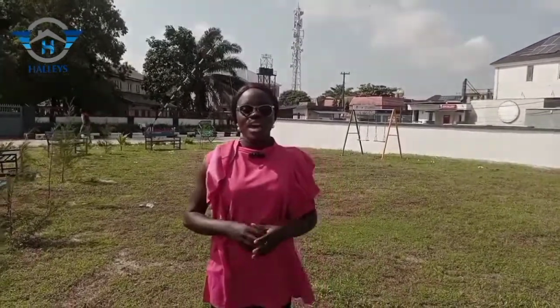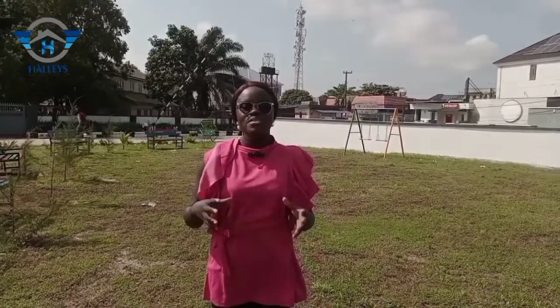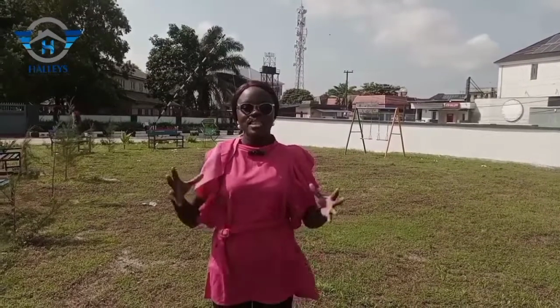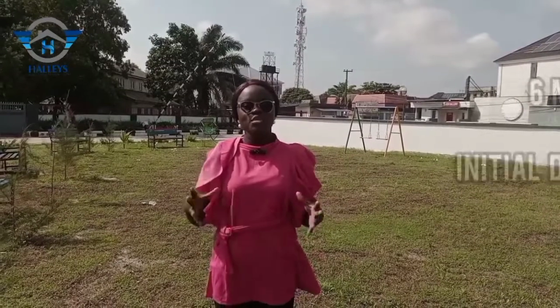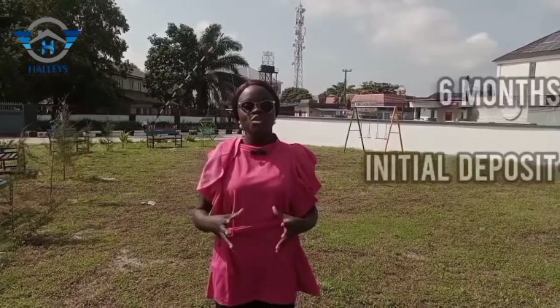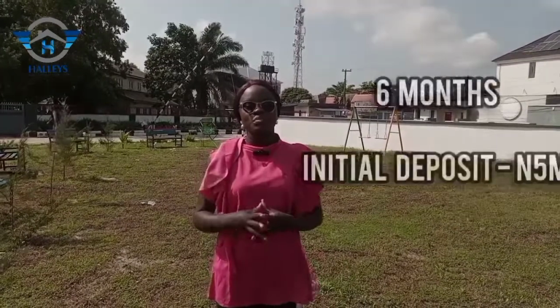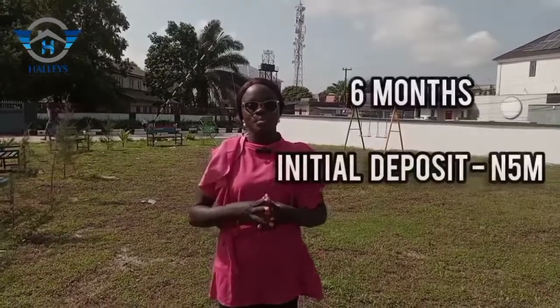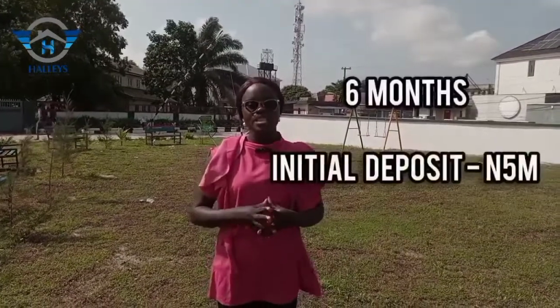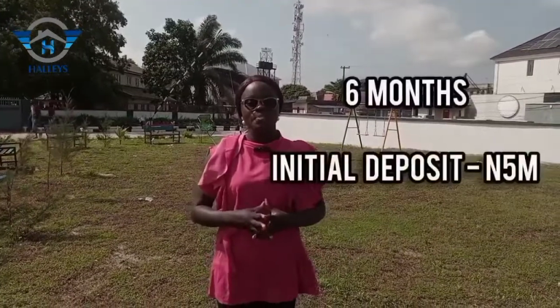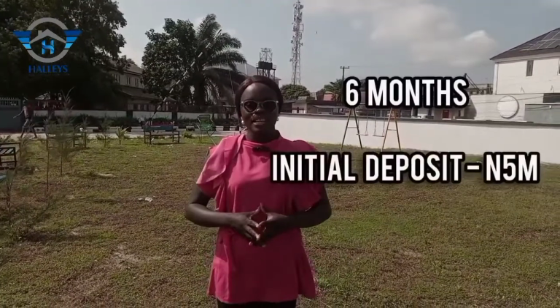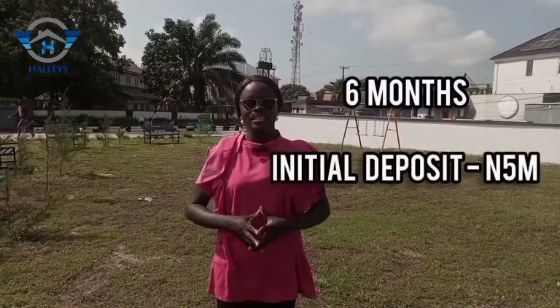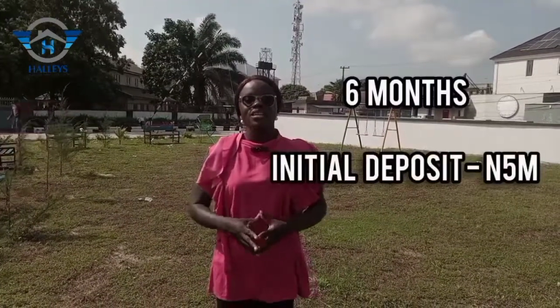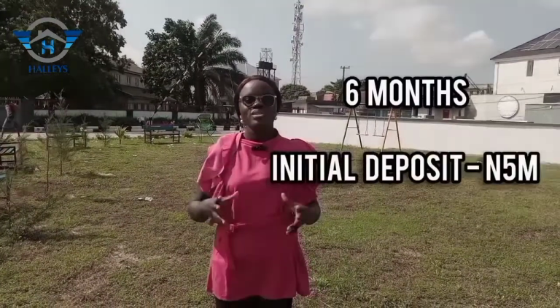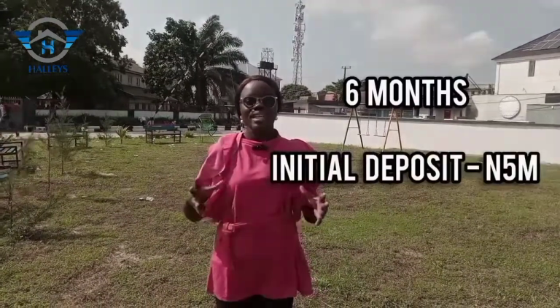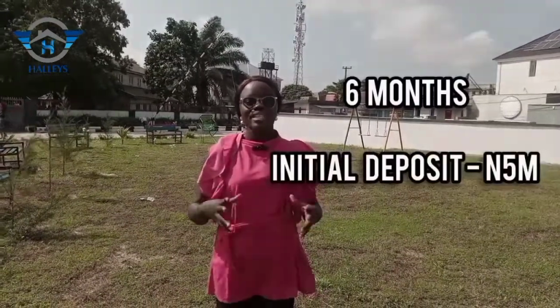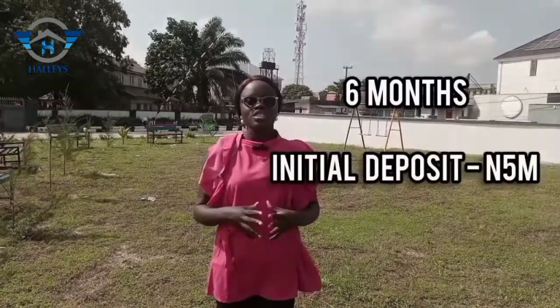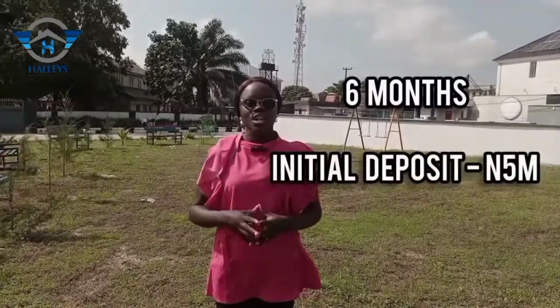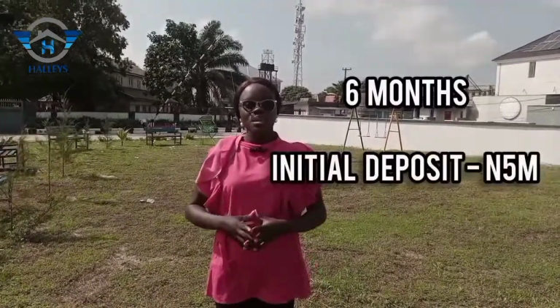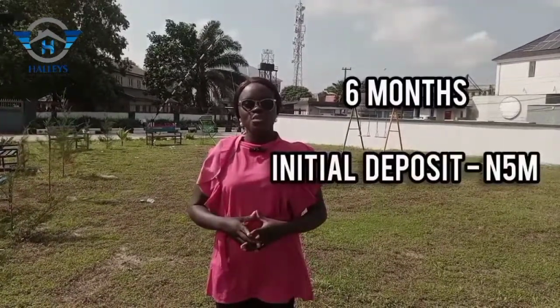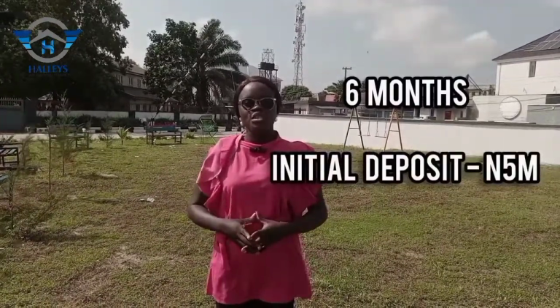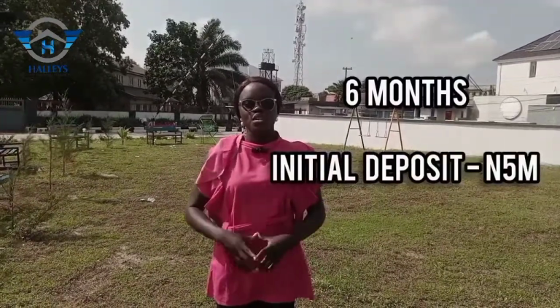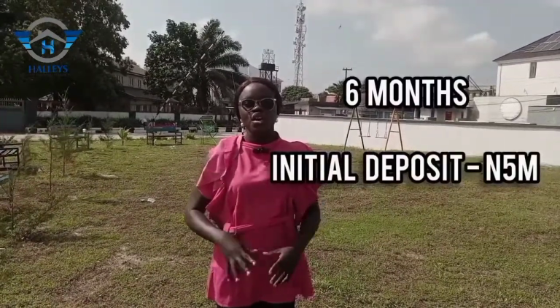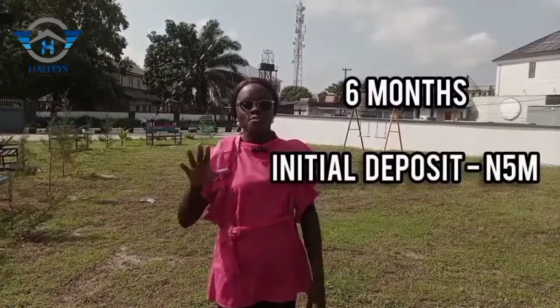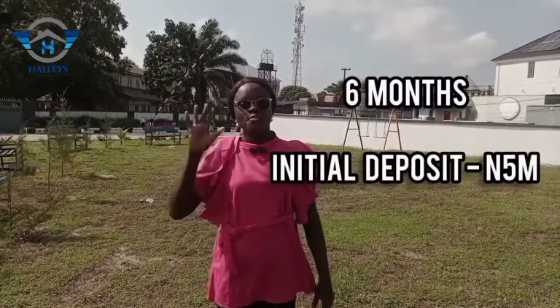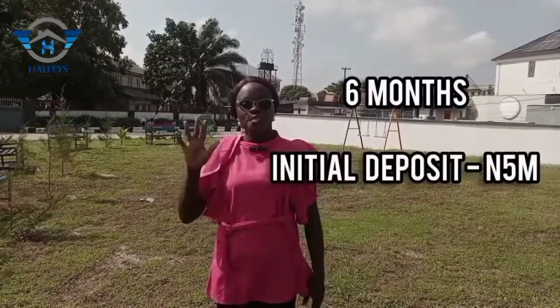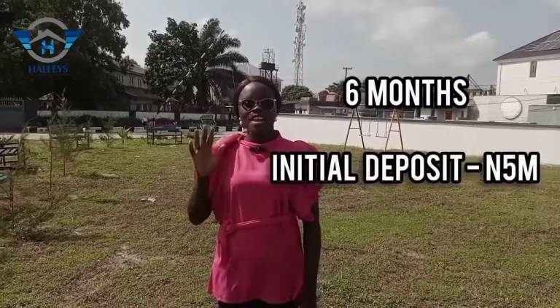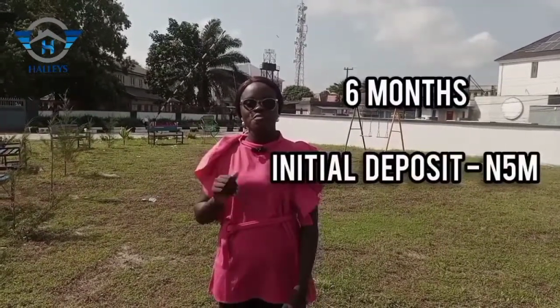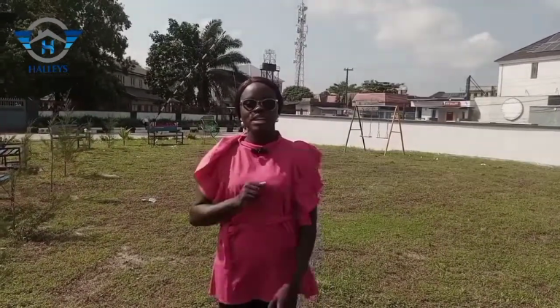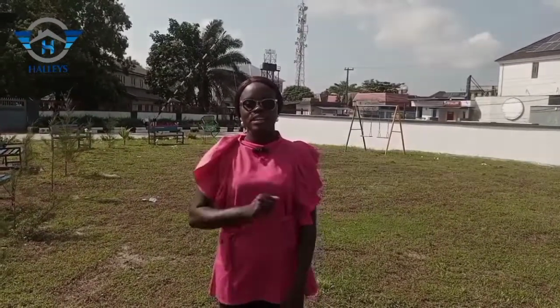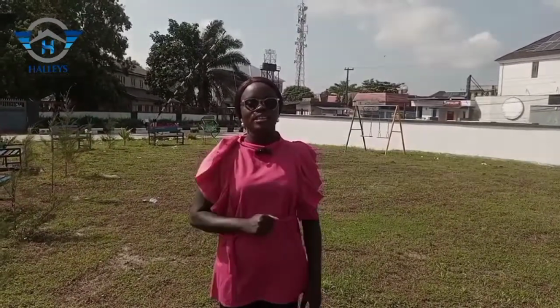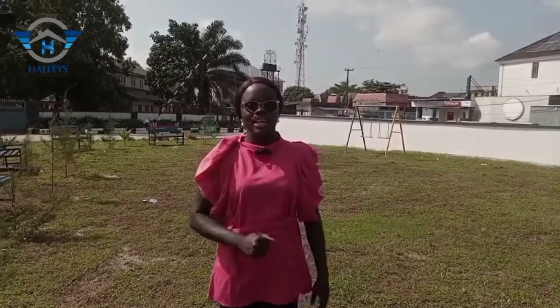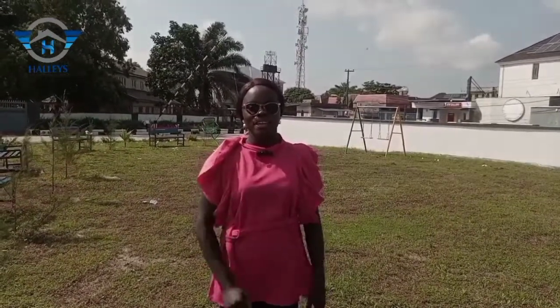In this estate, we have a six-month payment plan with an initial deposit of 5 million naira.